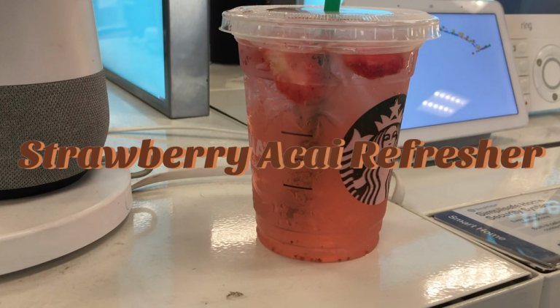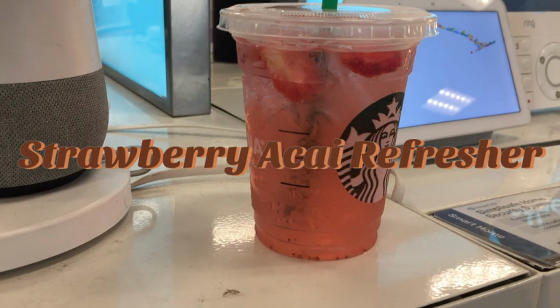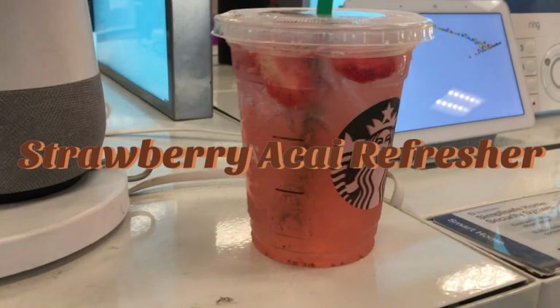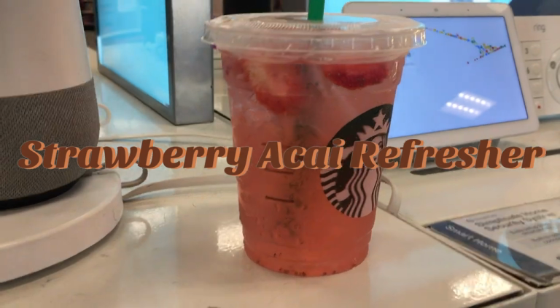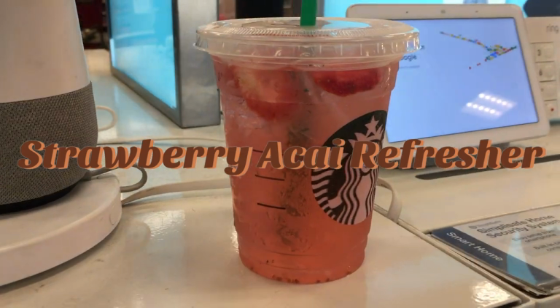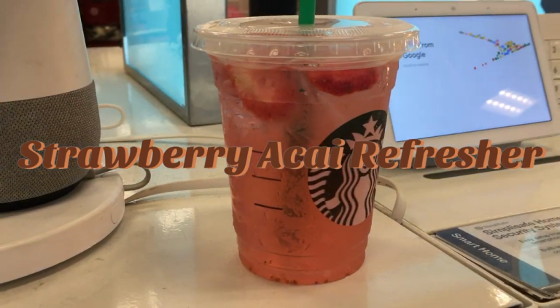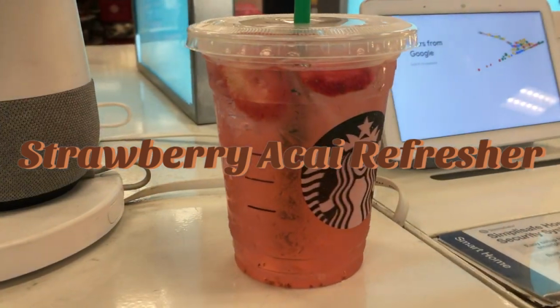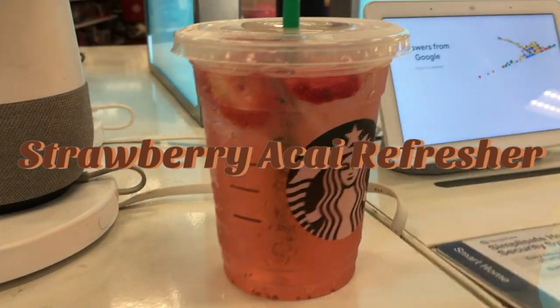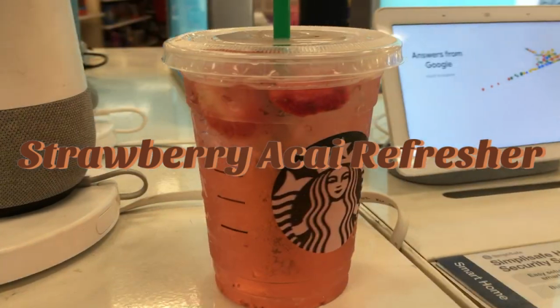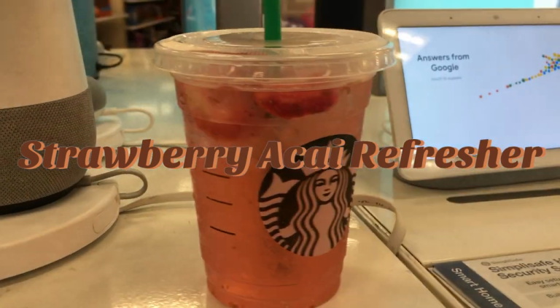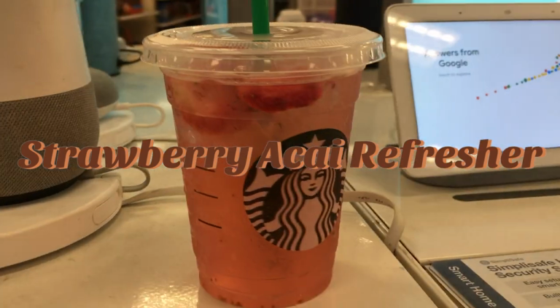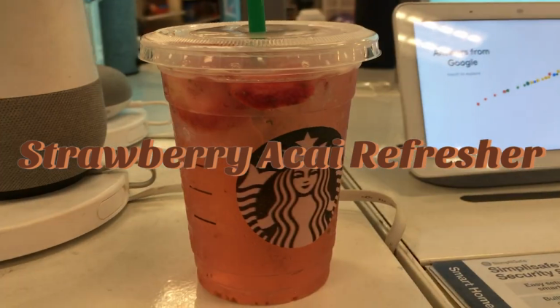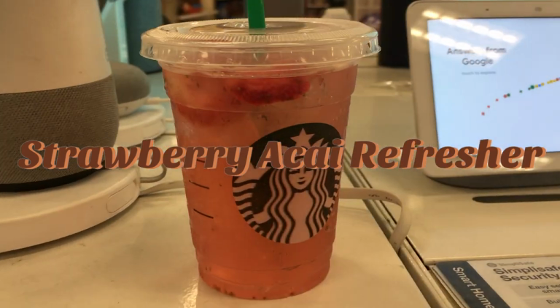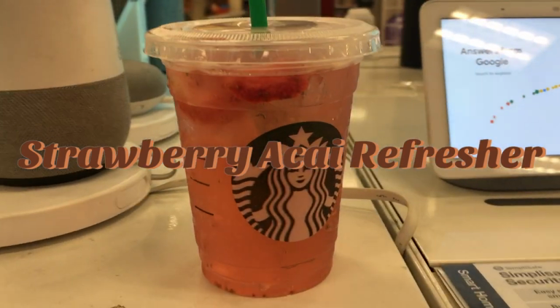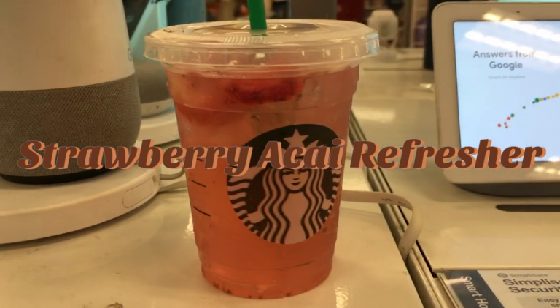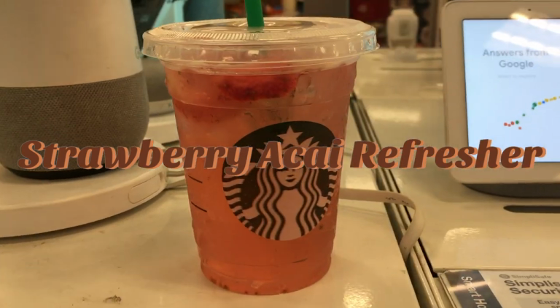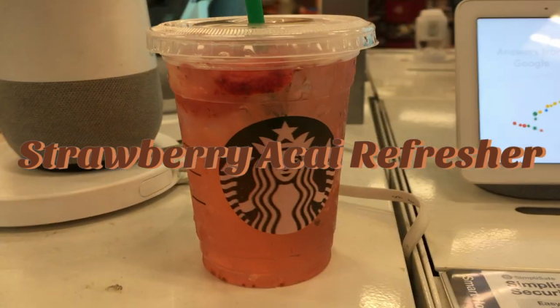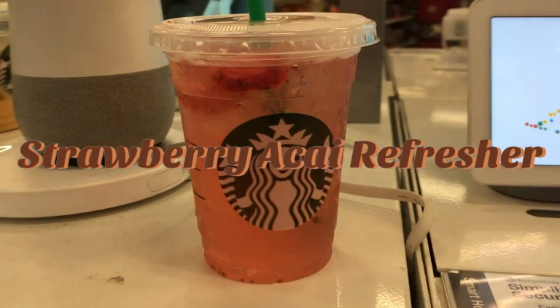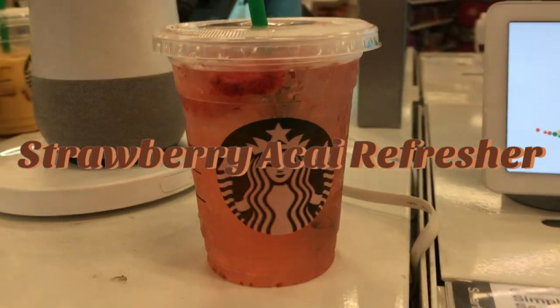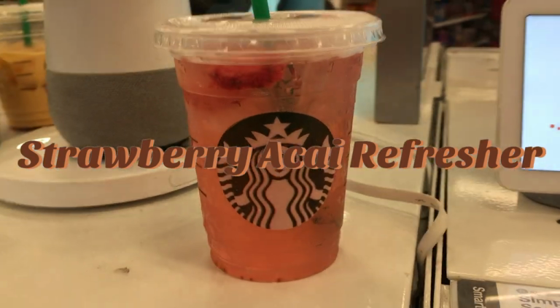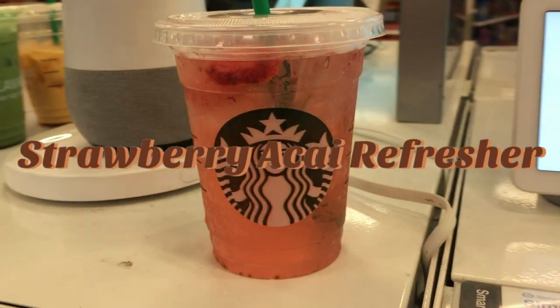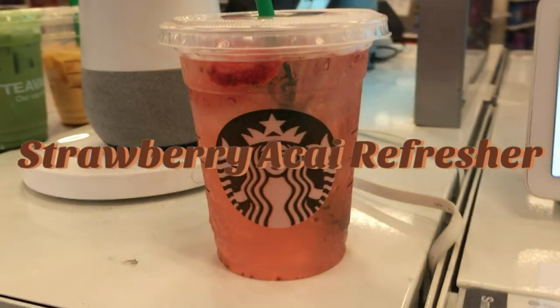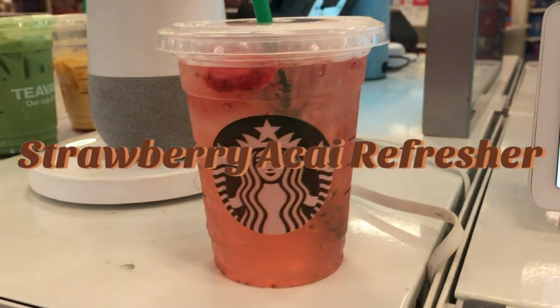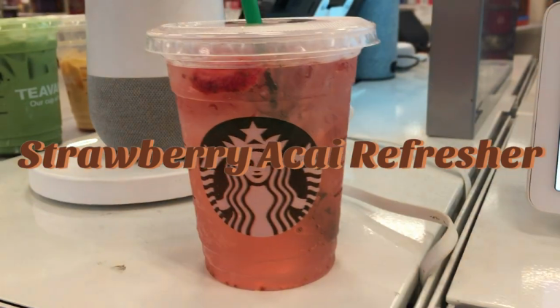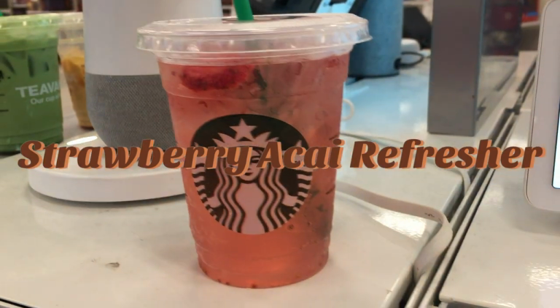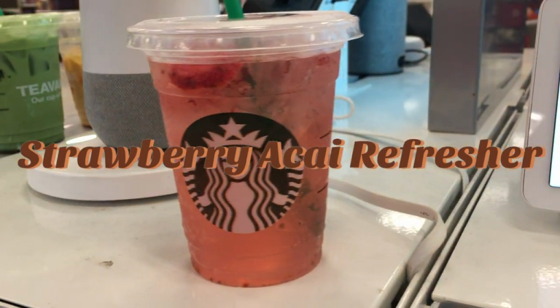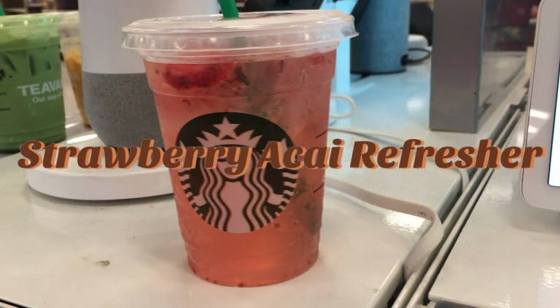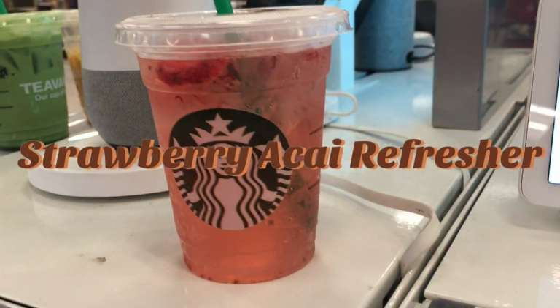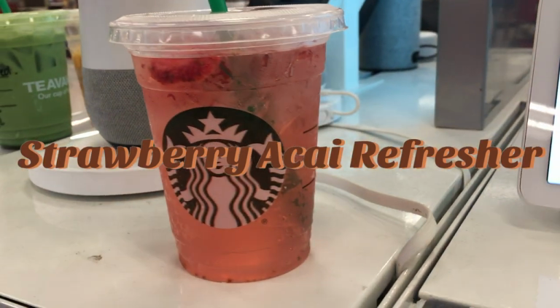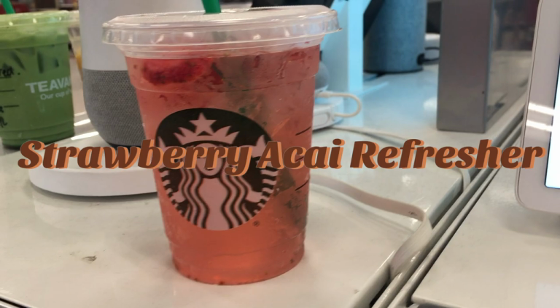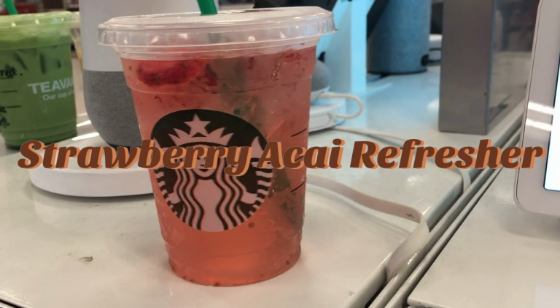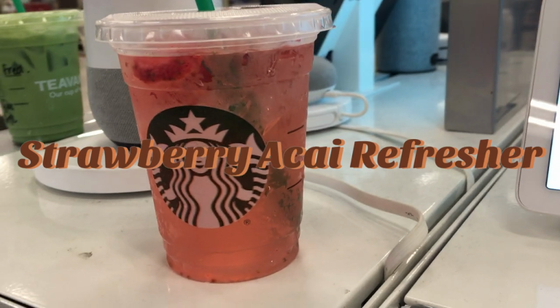This strawberry cider refresher has peach juice and one pump of raspberry syrup, because it is a tall.